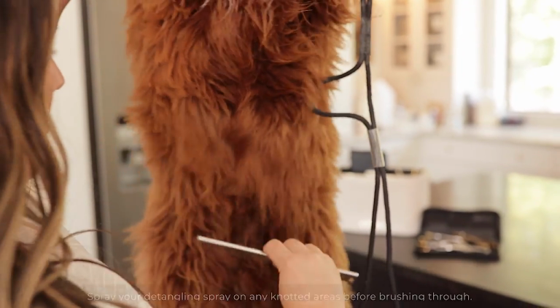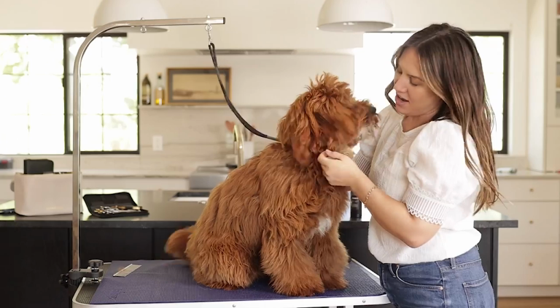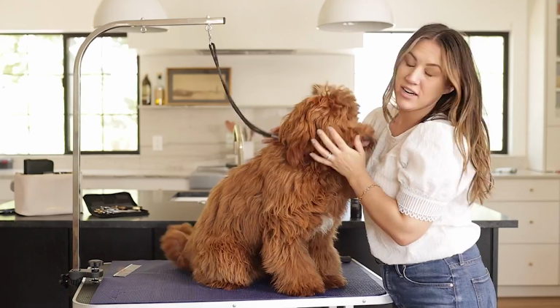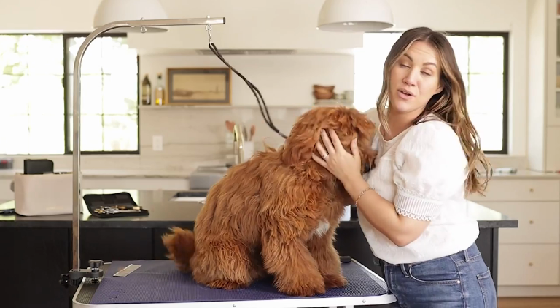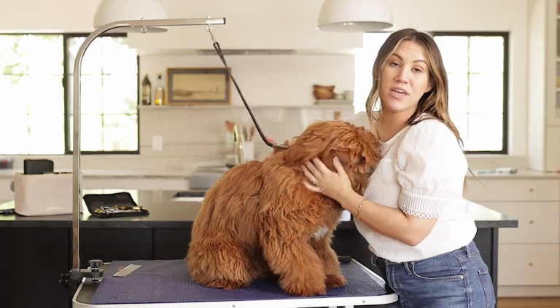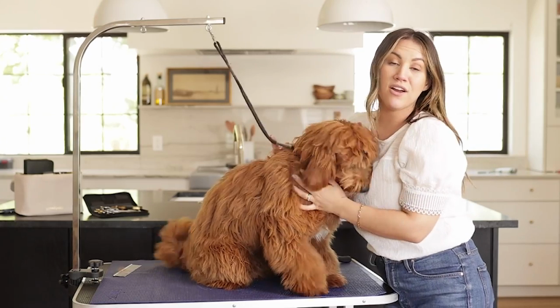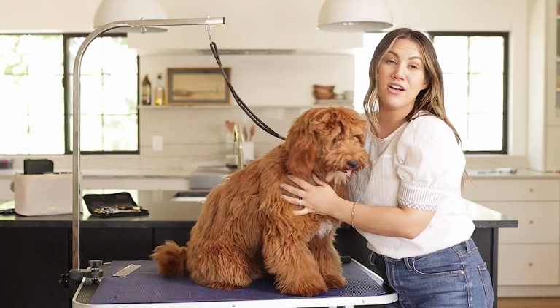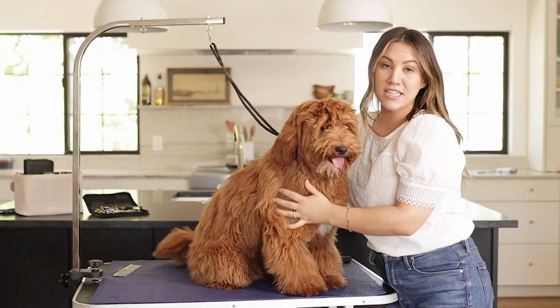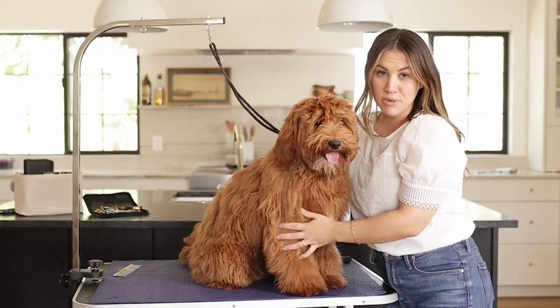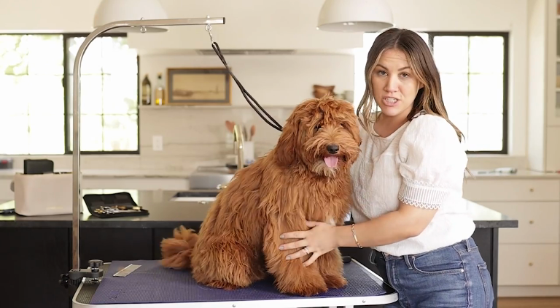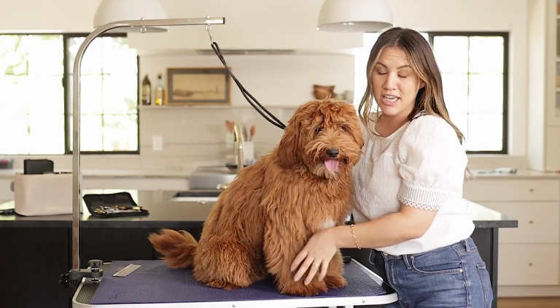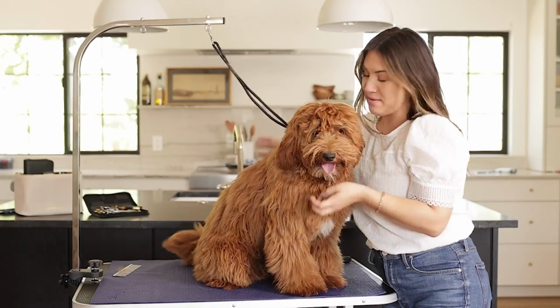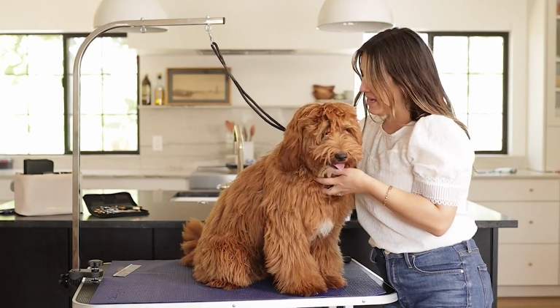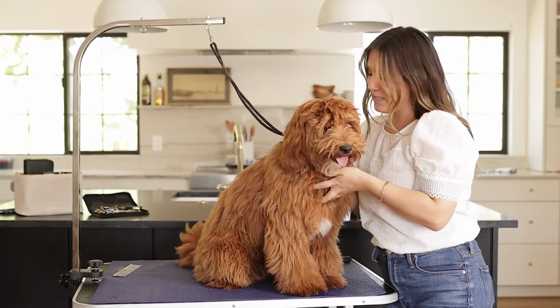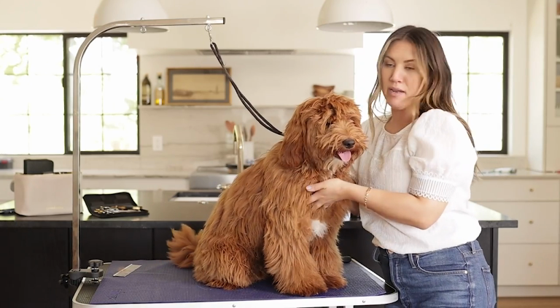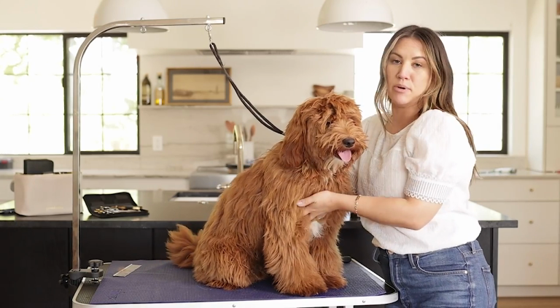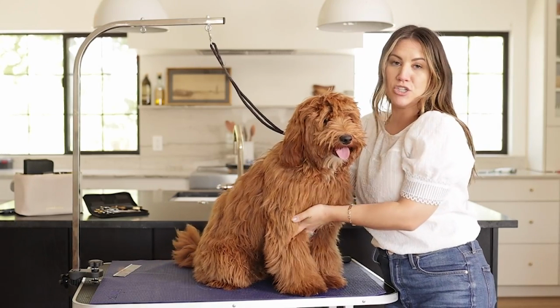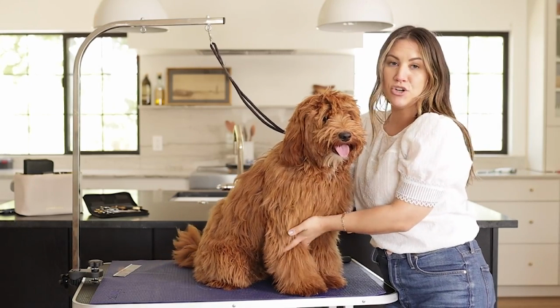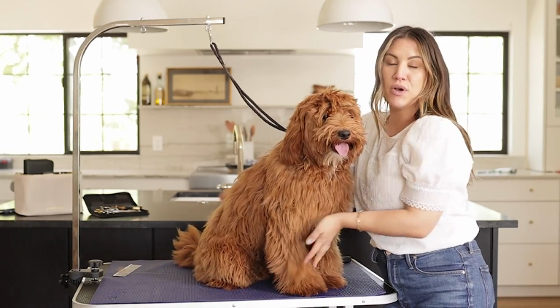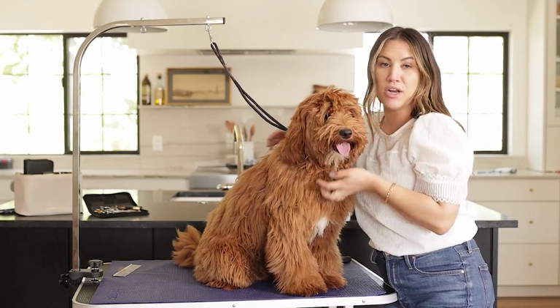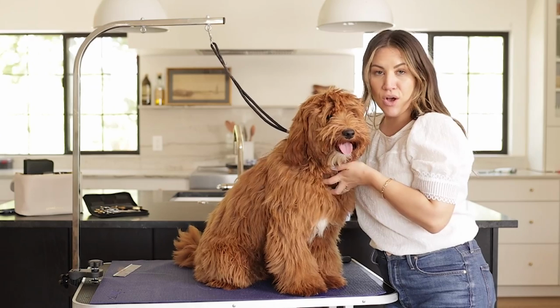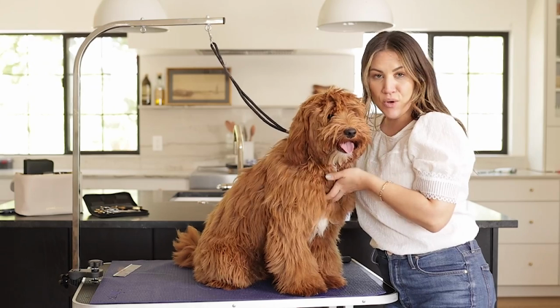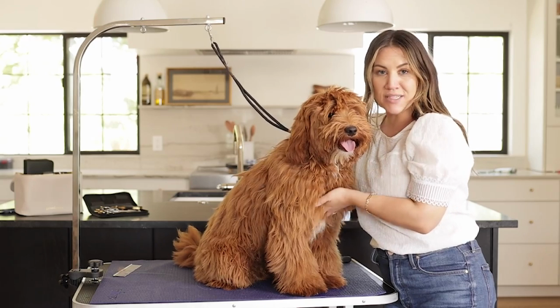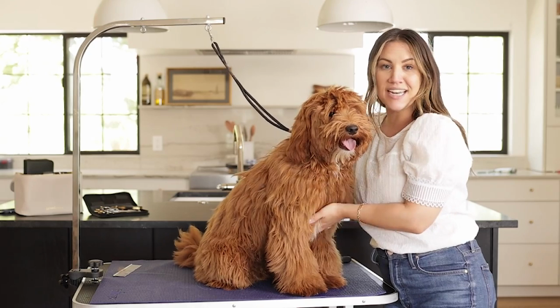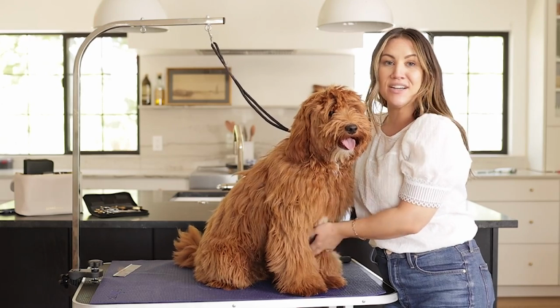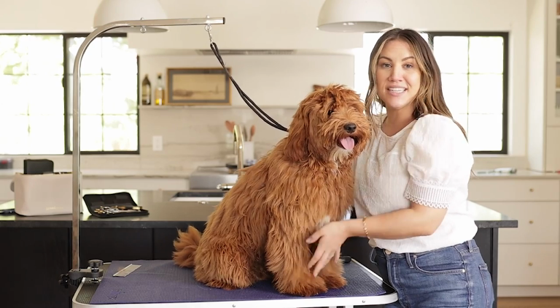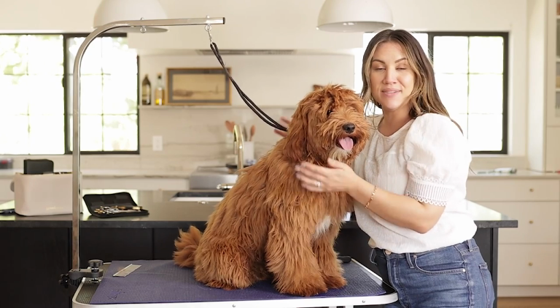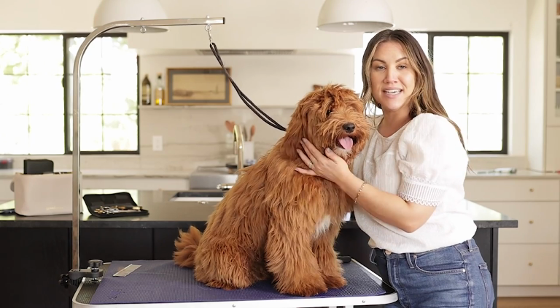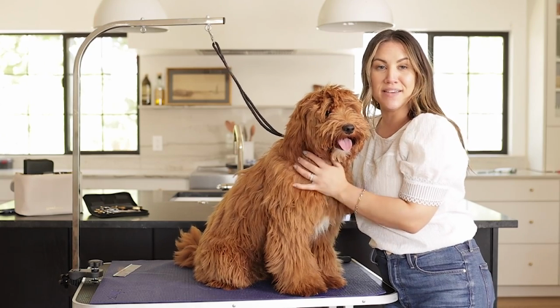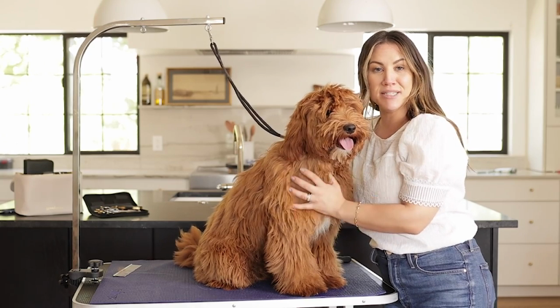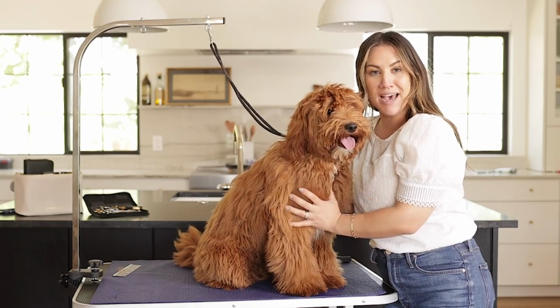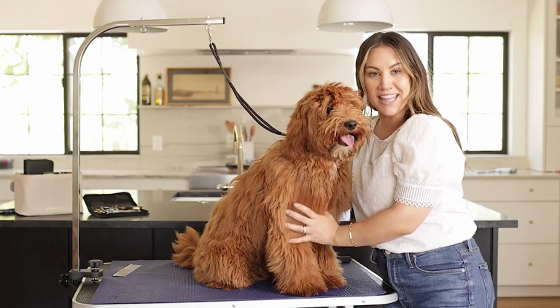All right, we are all done brushing him. He has been brushed through and combed, and now it's time to give him his bath.